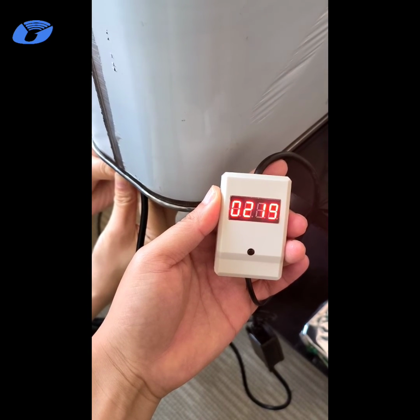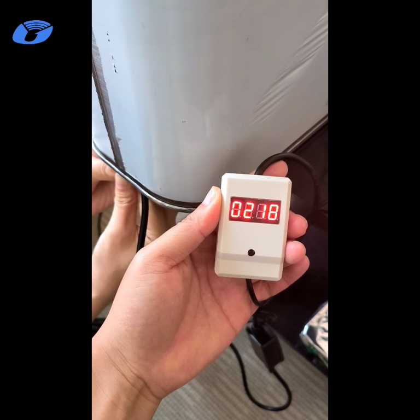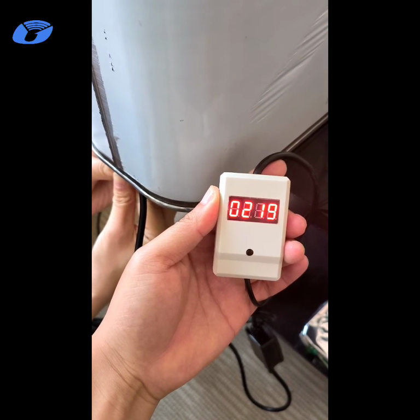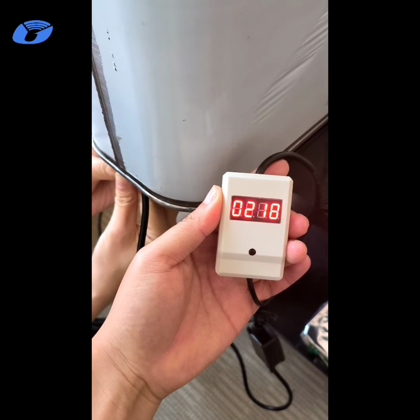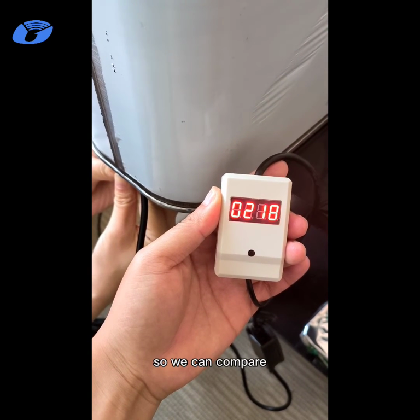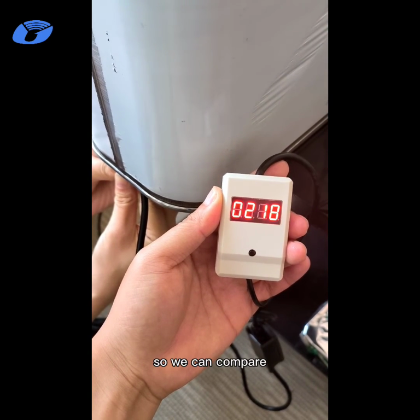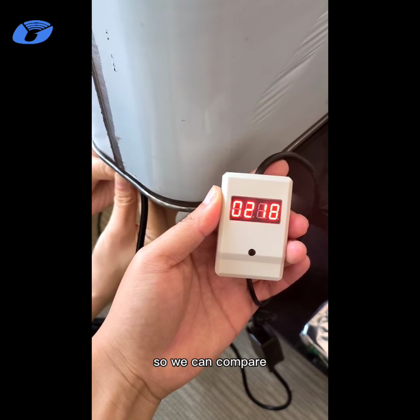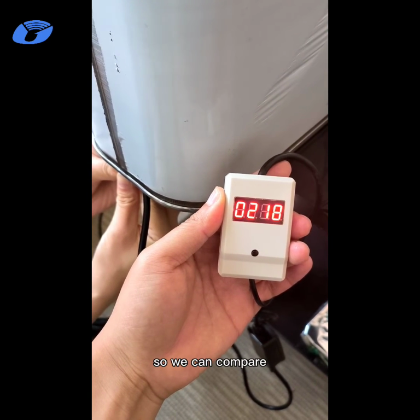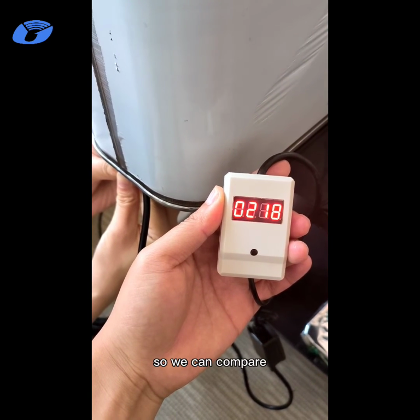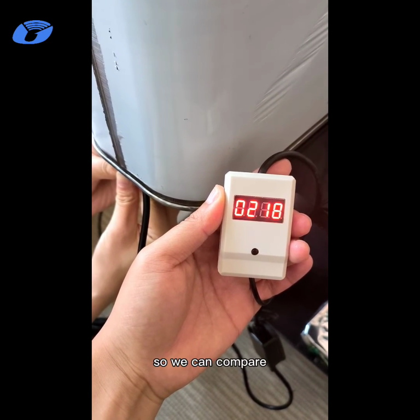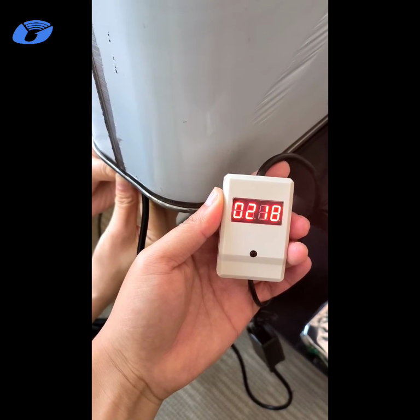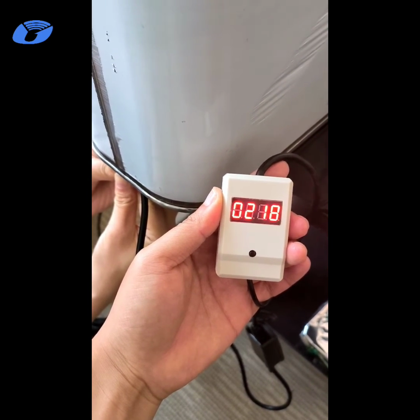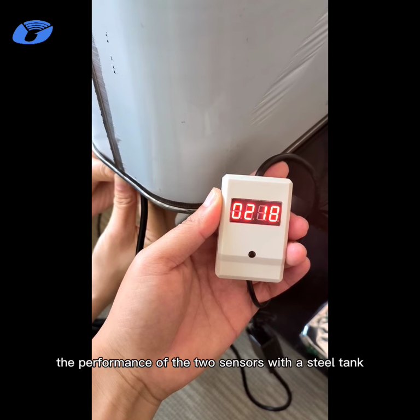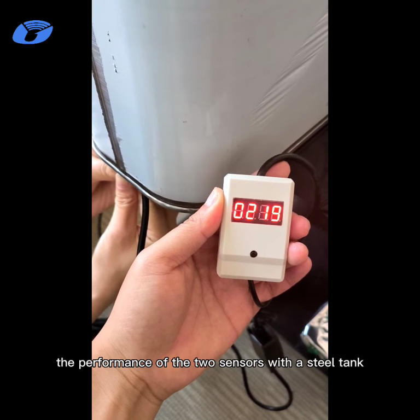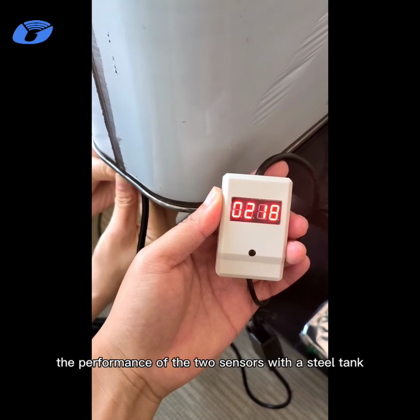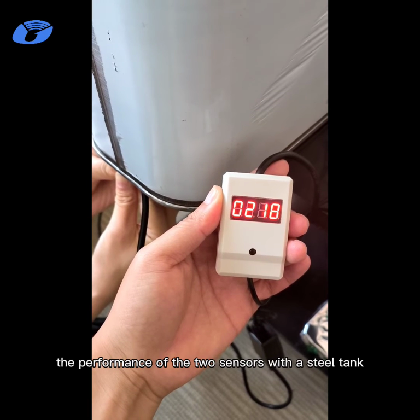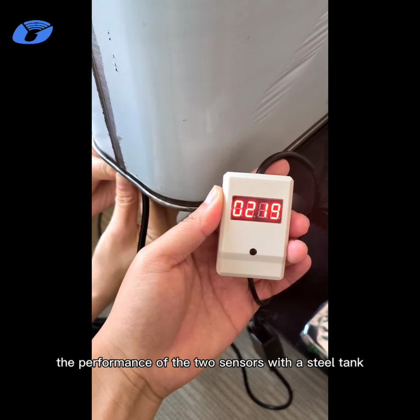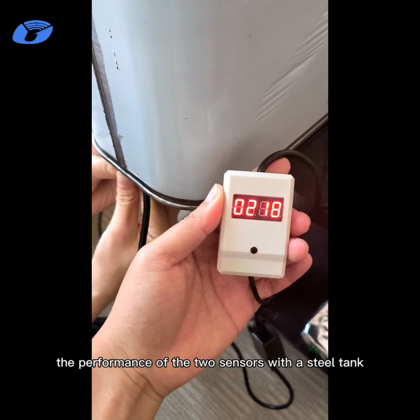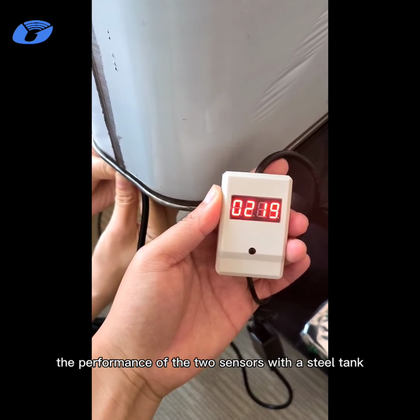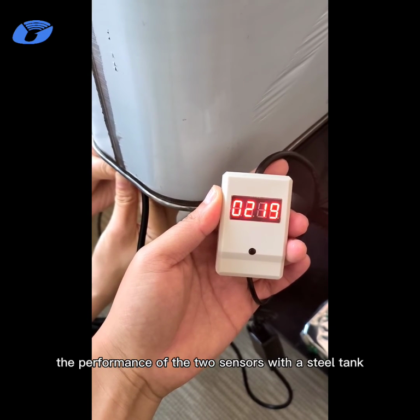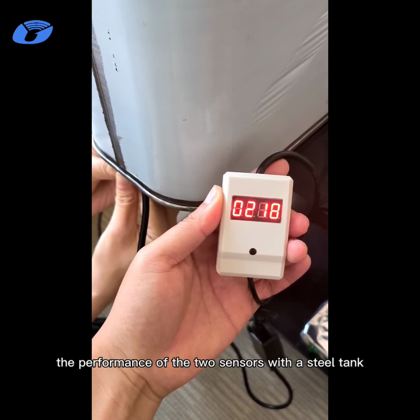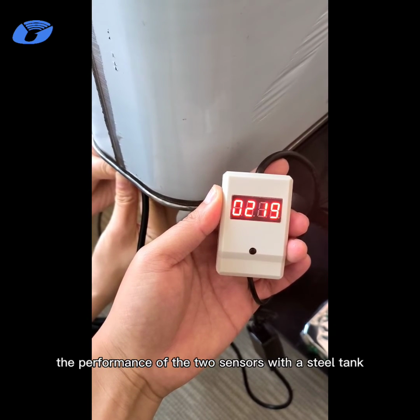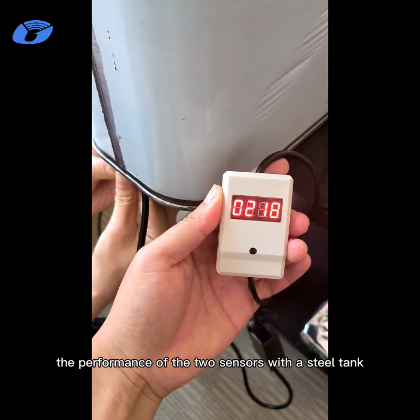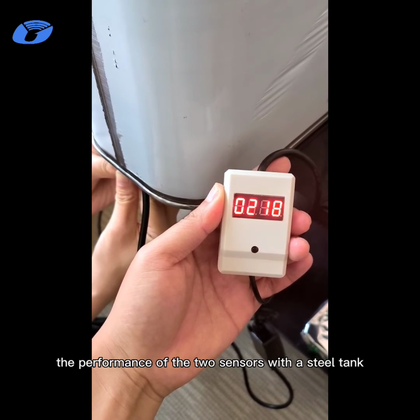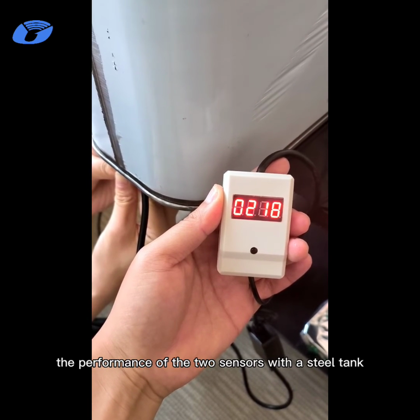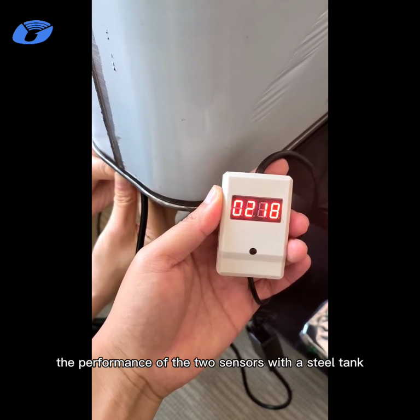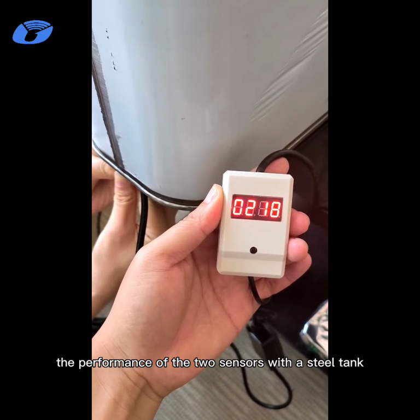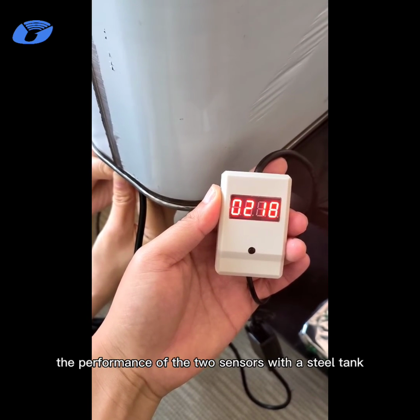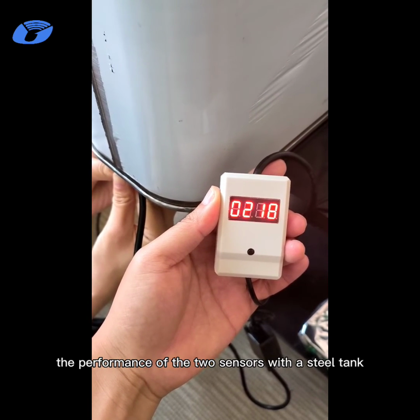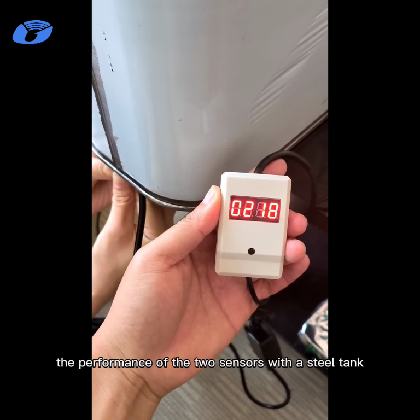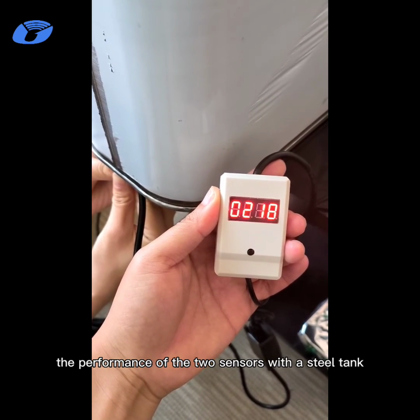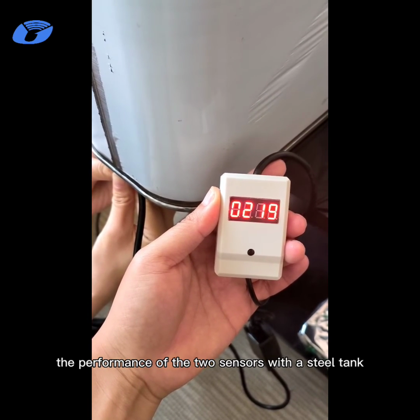So we can compare the performance of the two sensors with a steel tank.